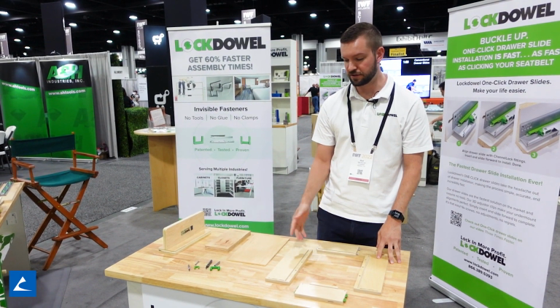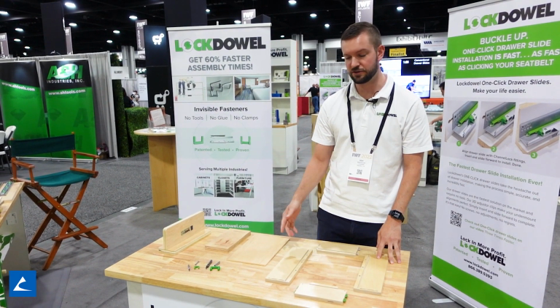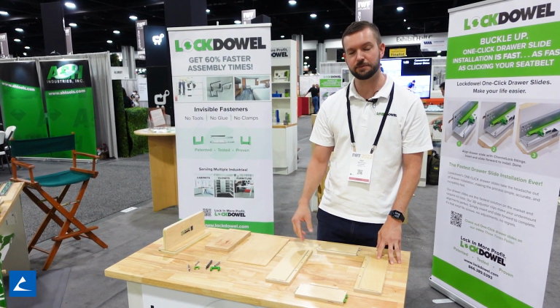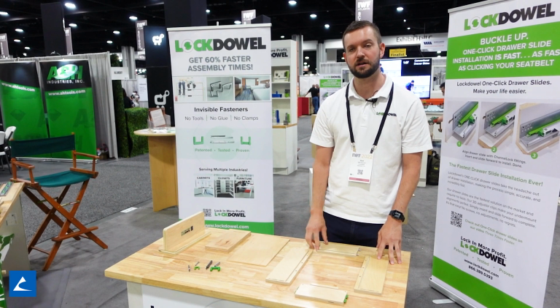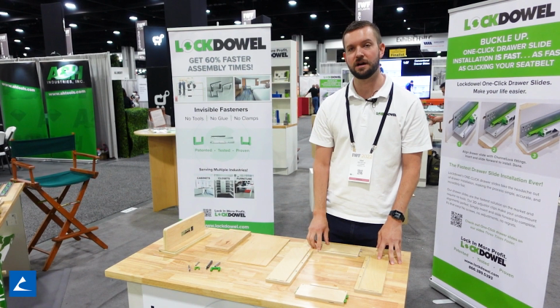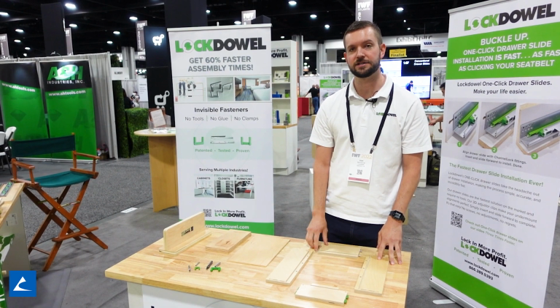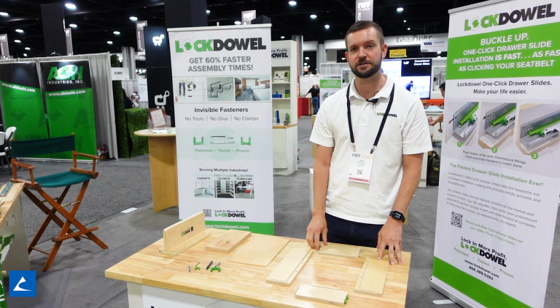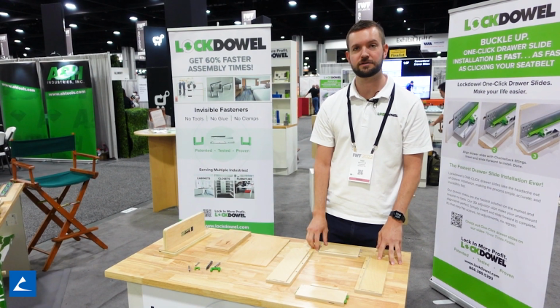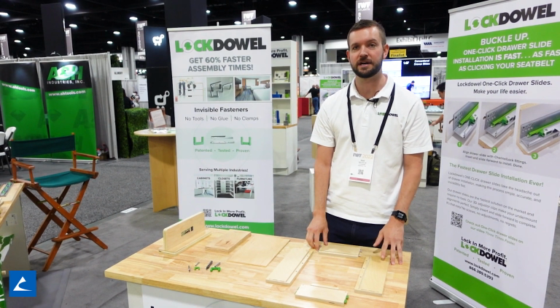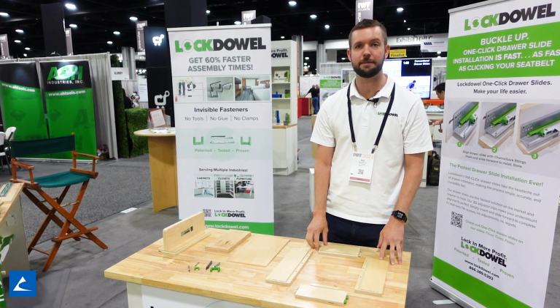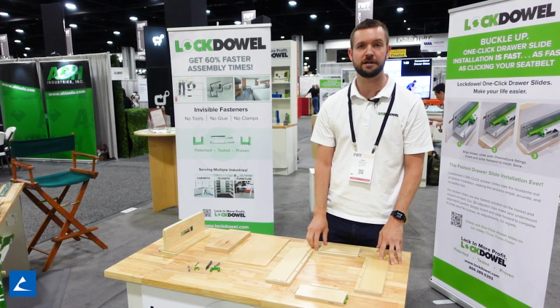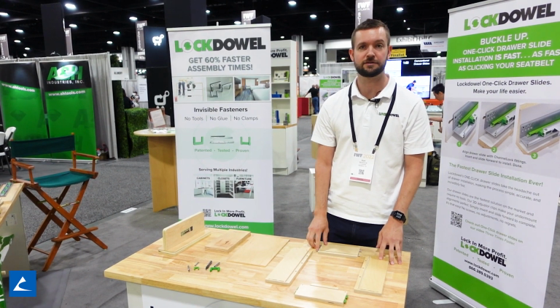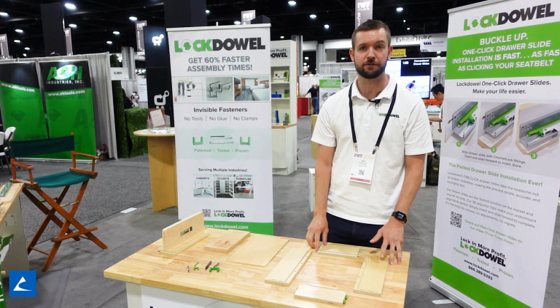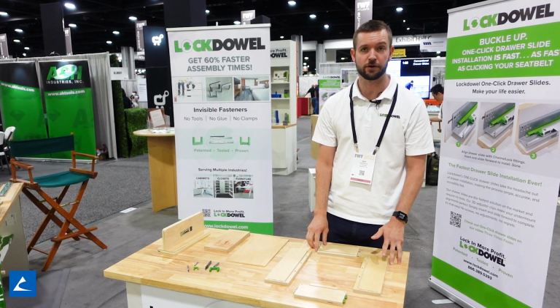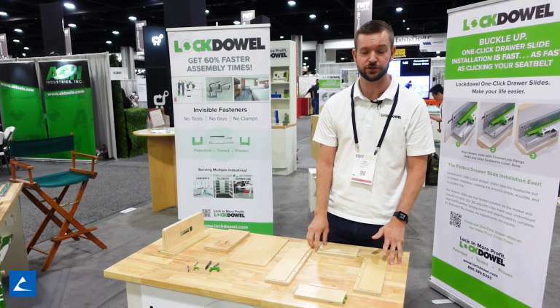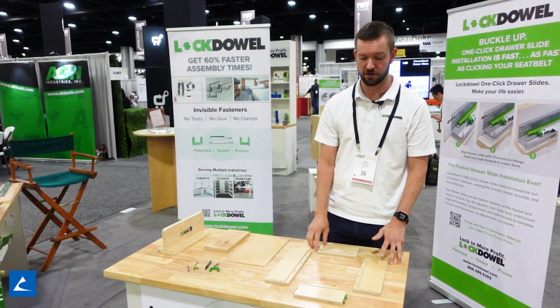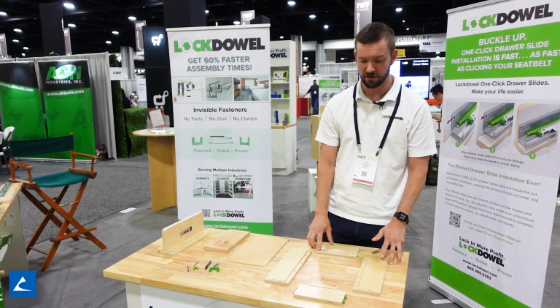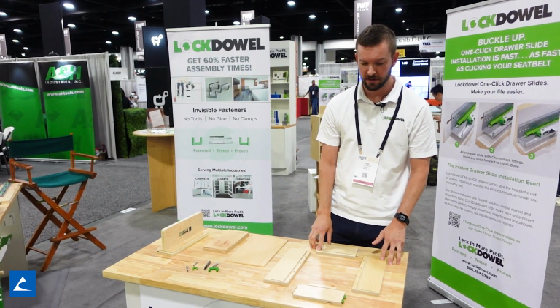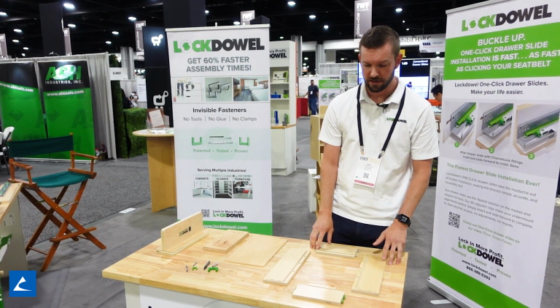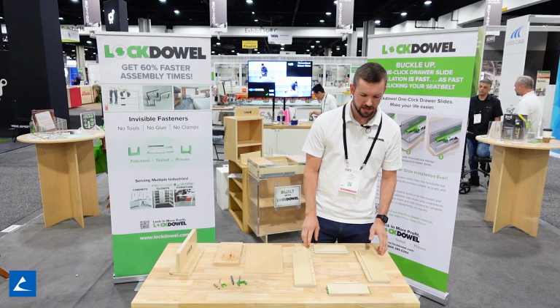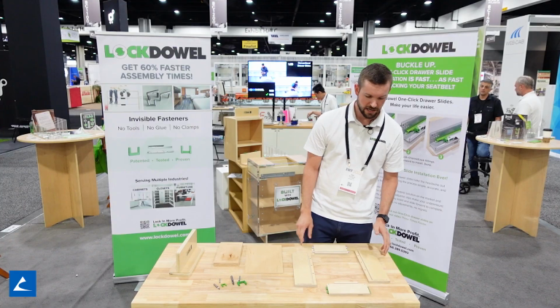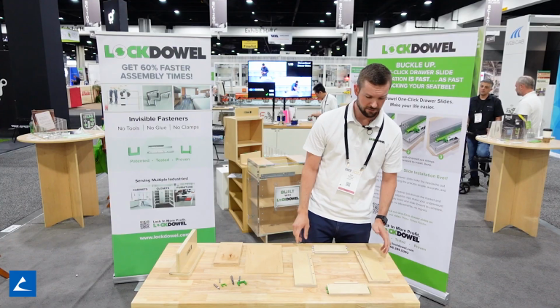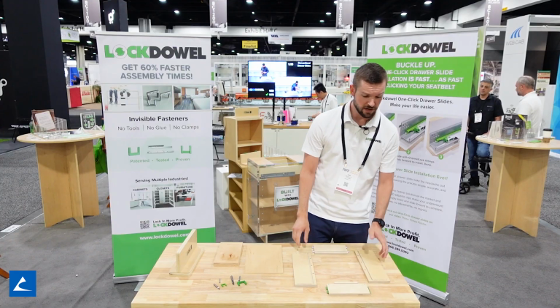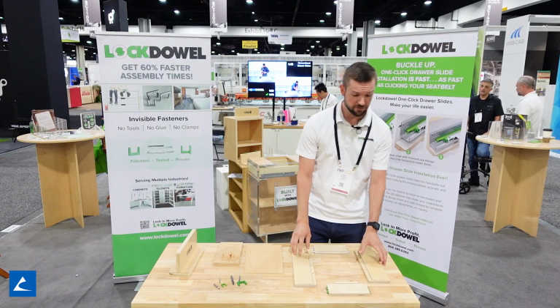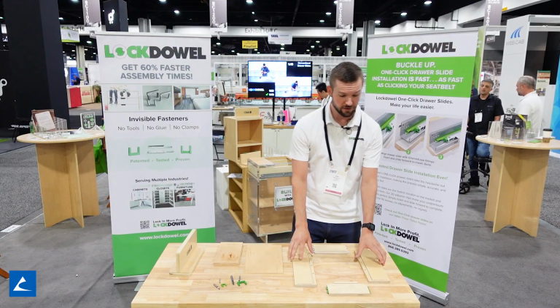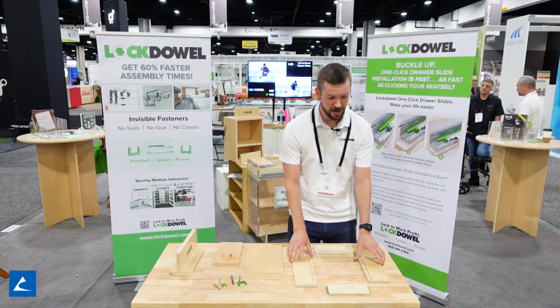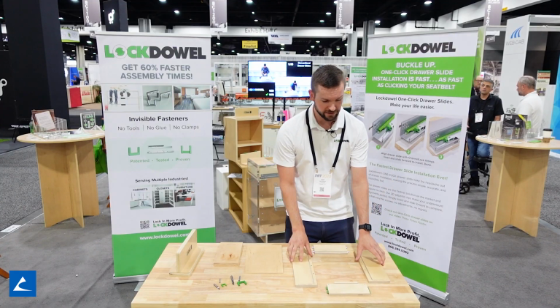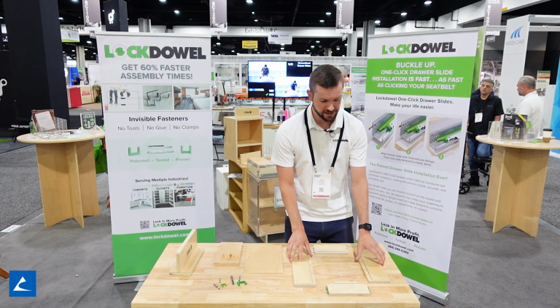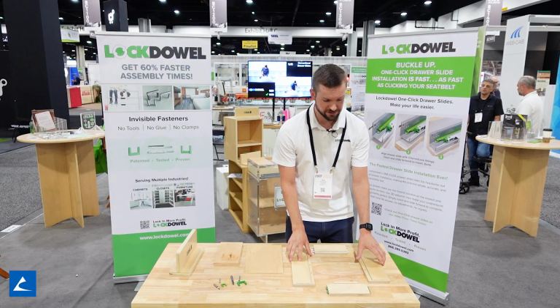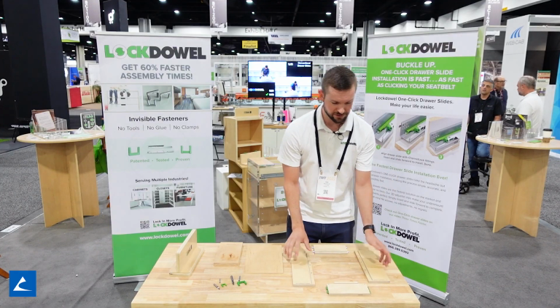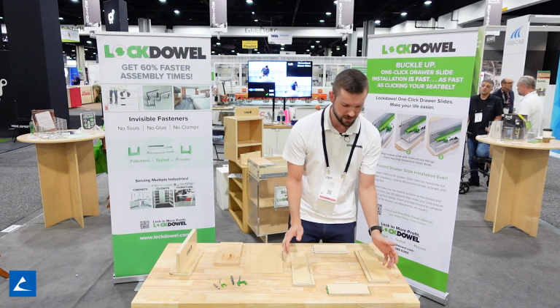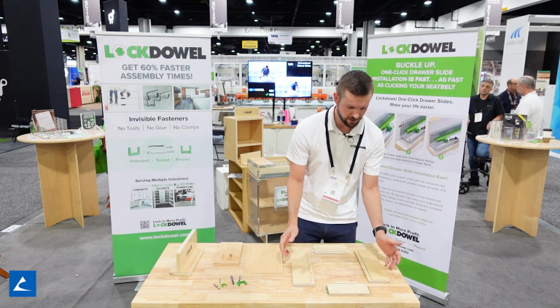You can use them in closets, cabinets, furniture, and a lot of other applications as well.